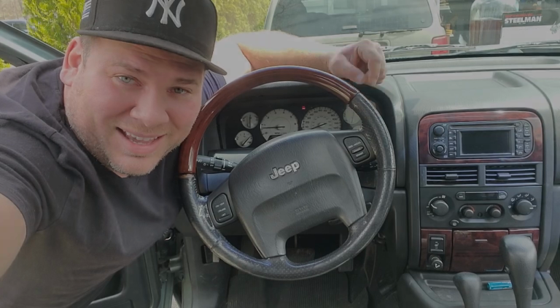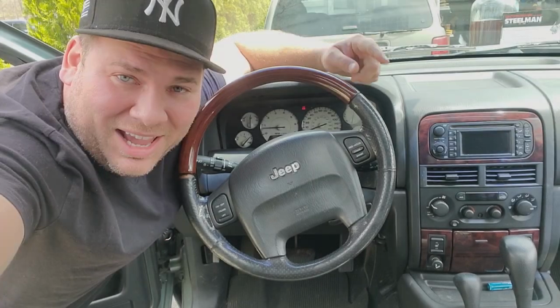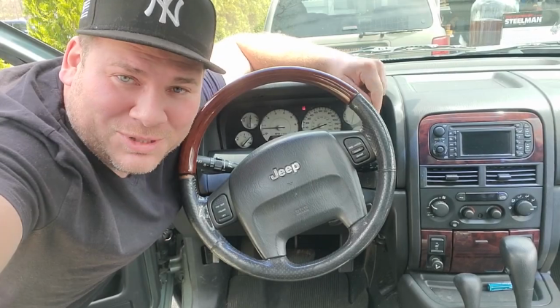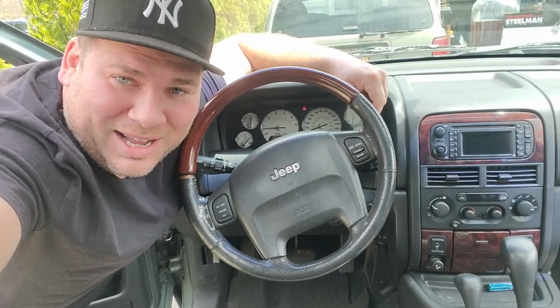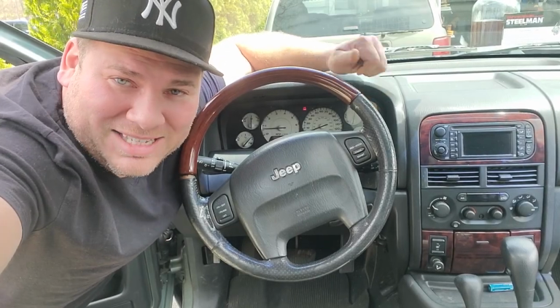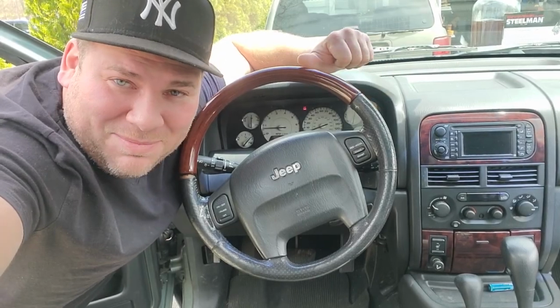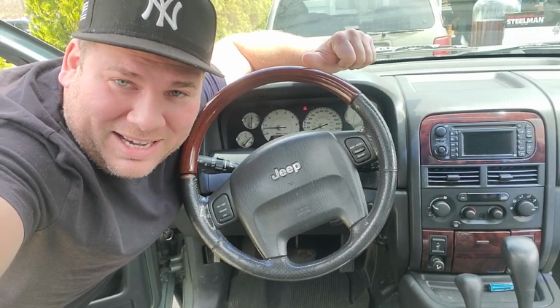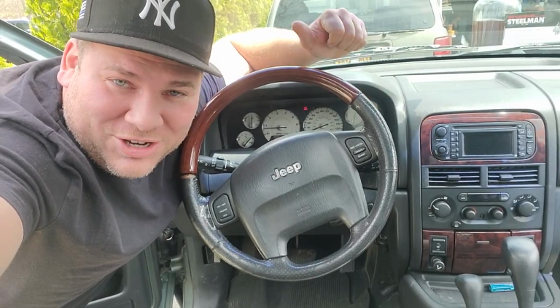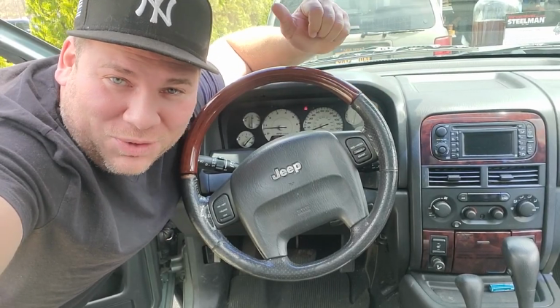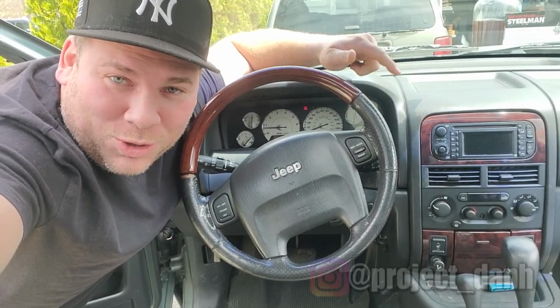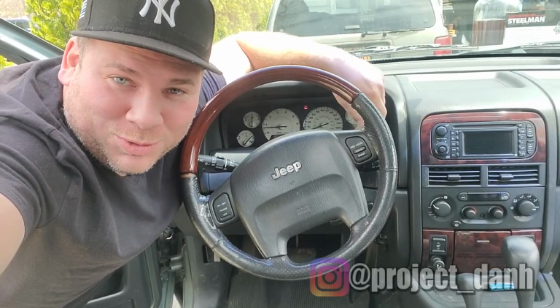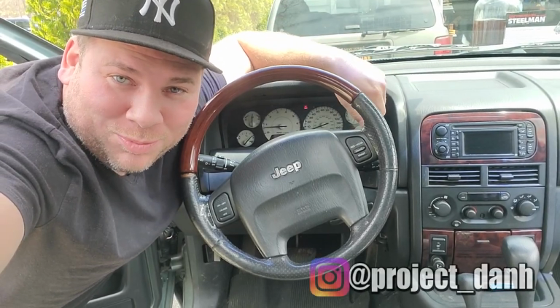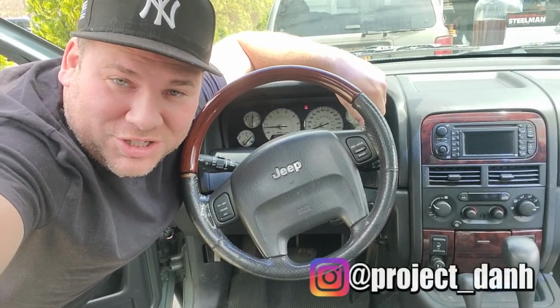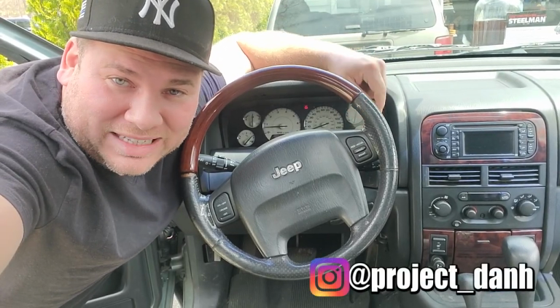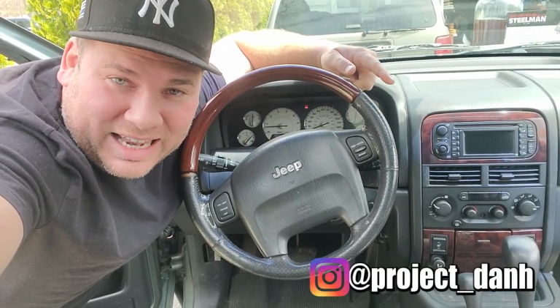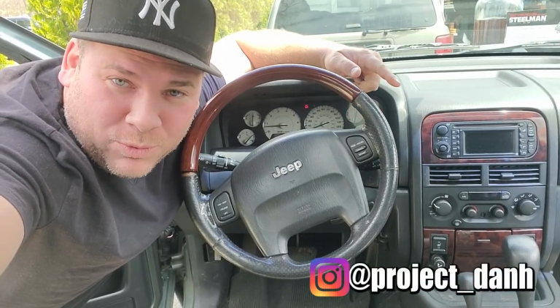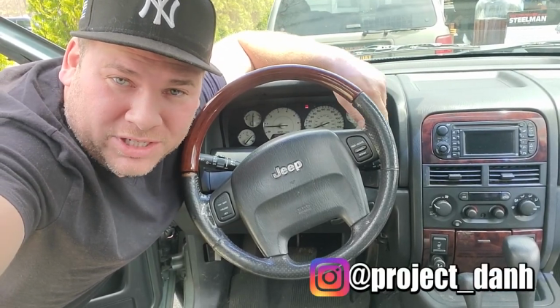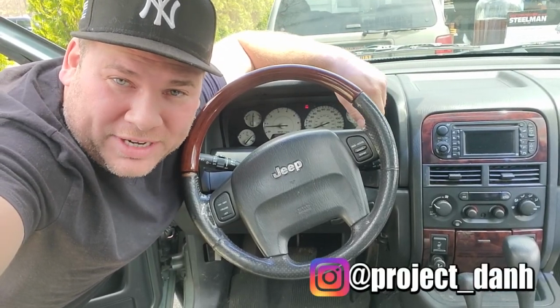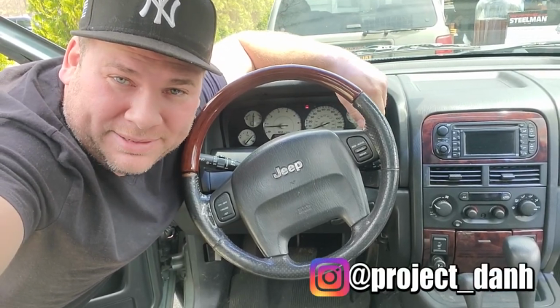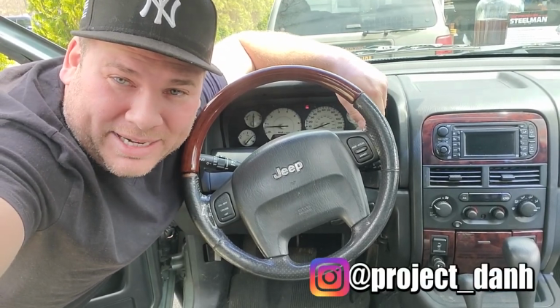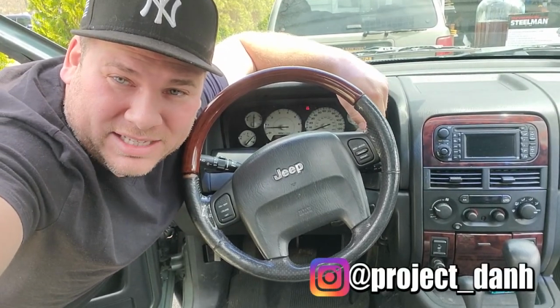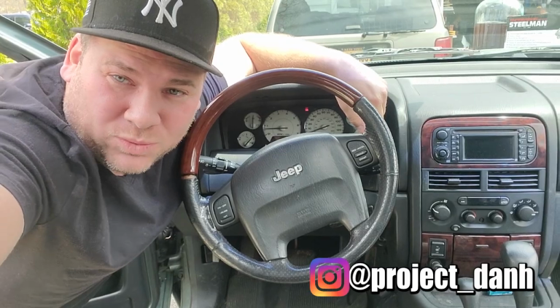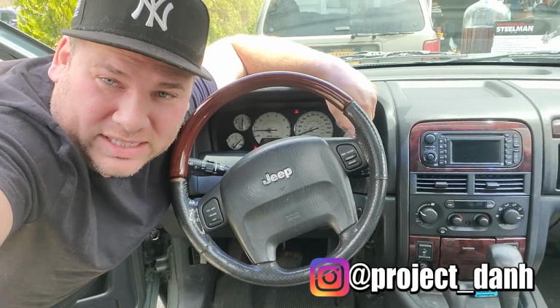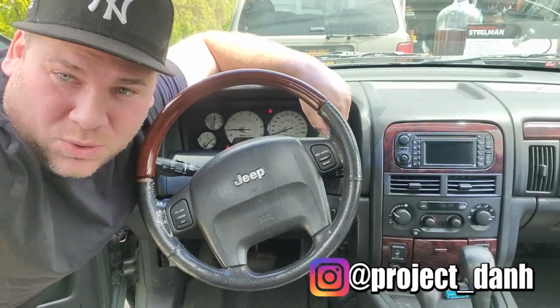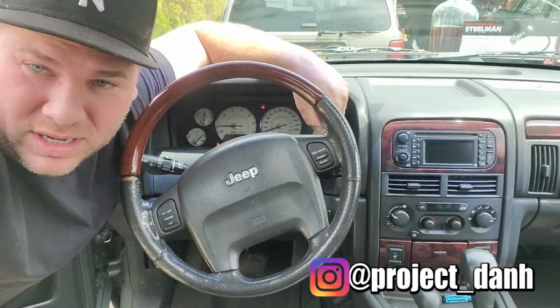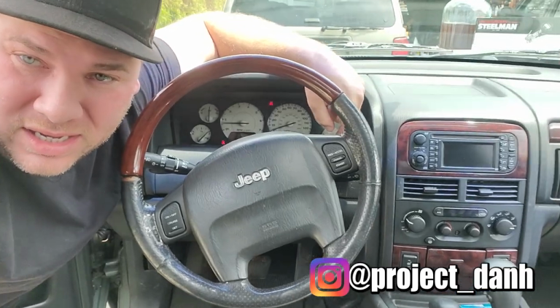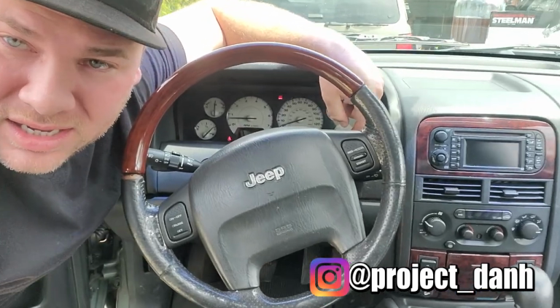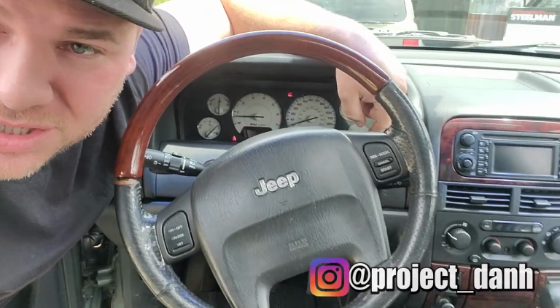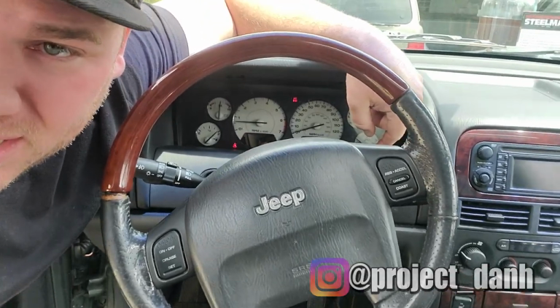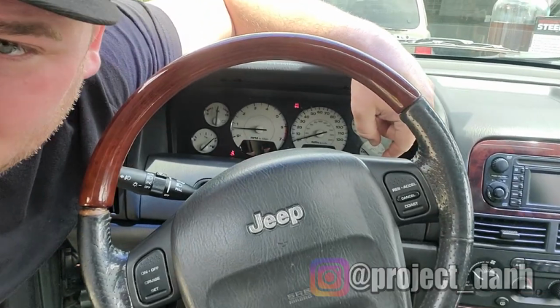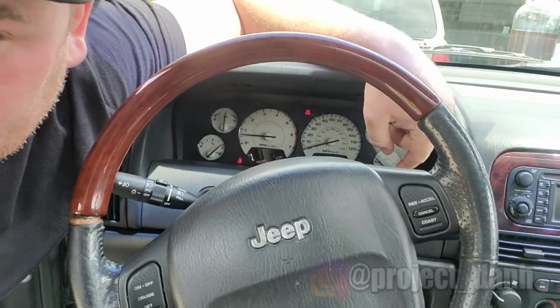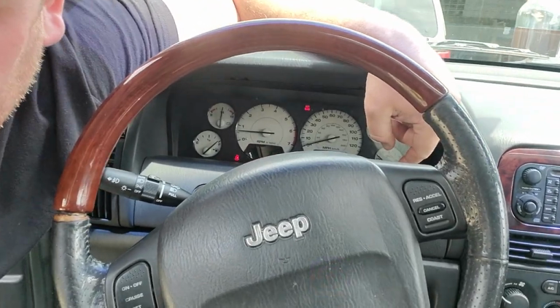Hey, what's up guys, I'm Dan H and welcome to the project. Today we're going to try to eliminate this really annoying check airbag light.